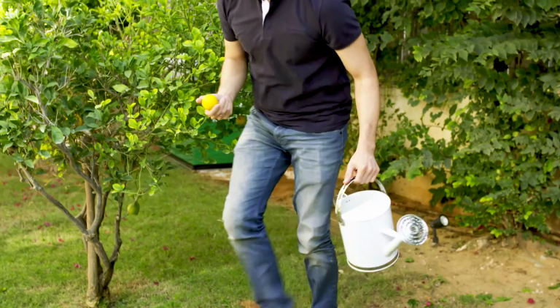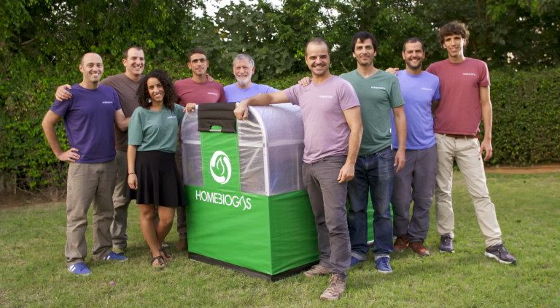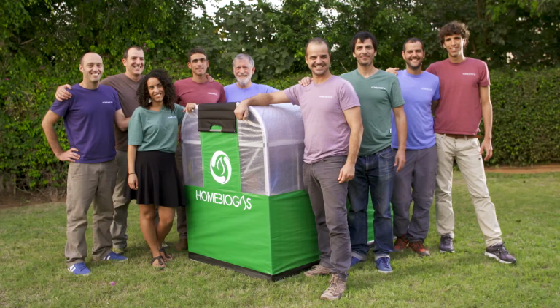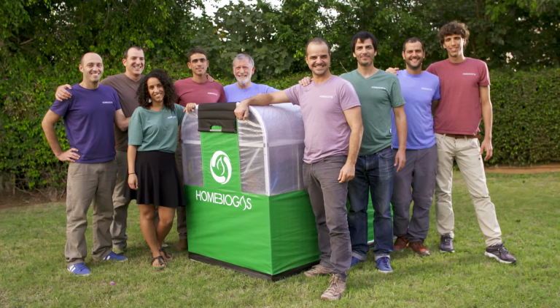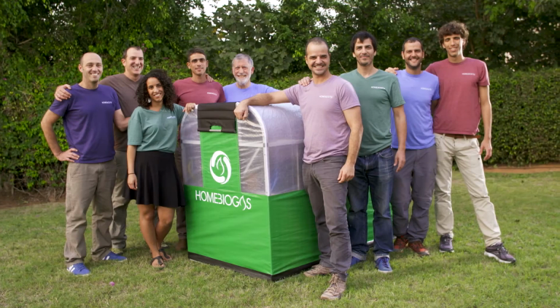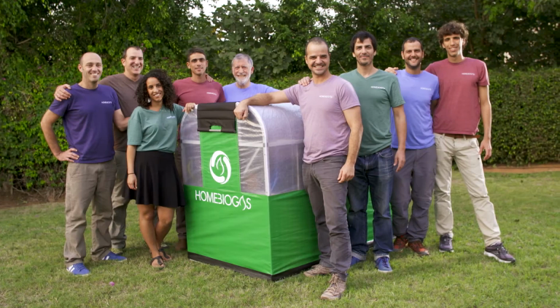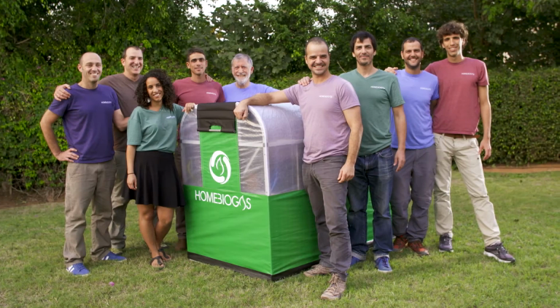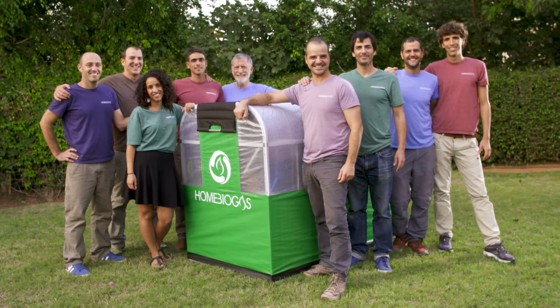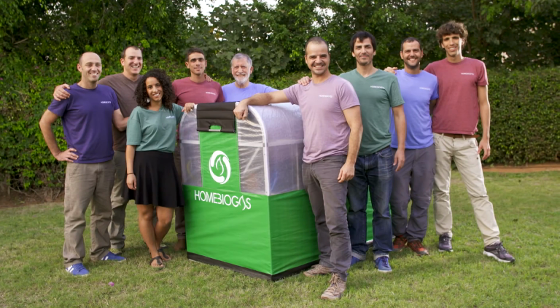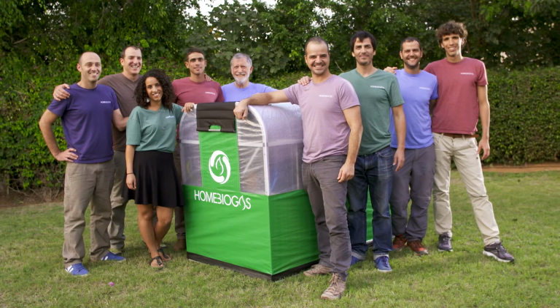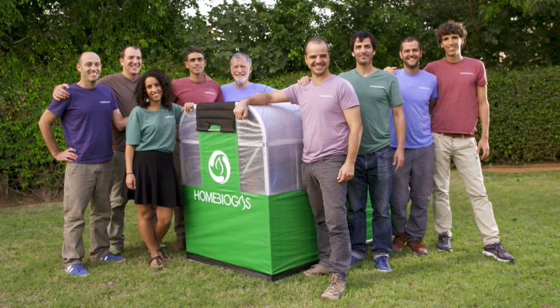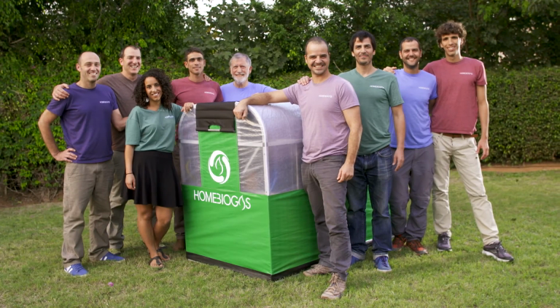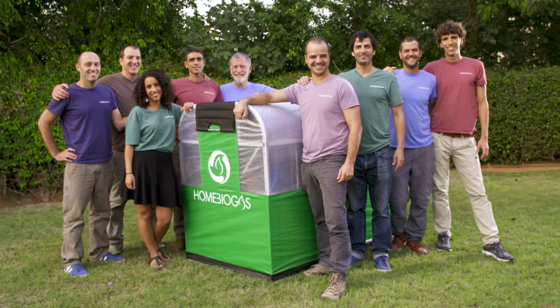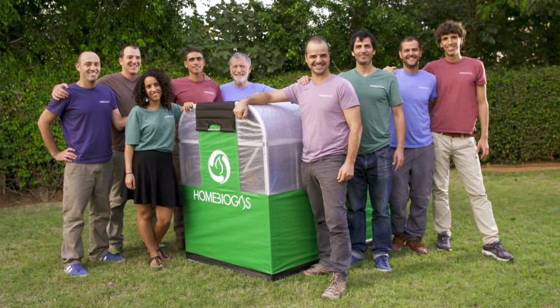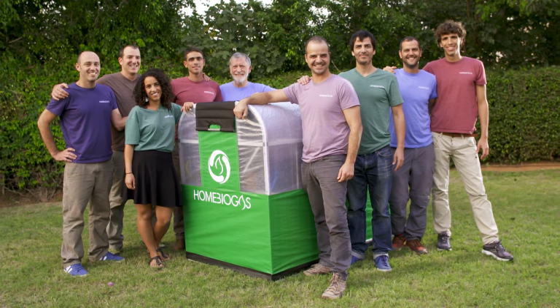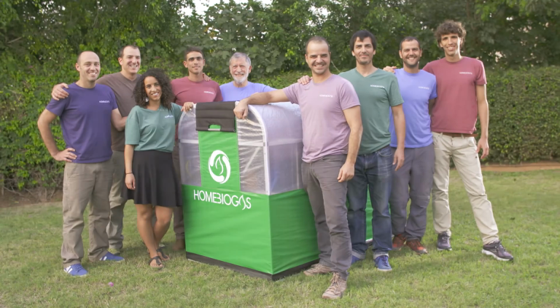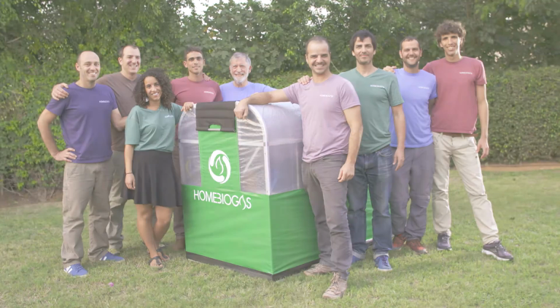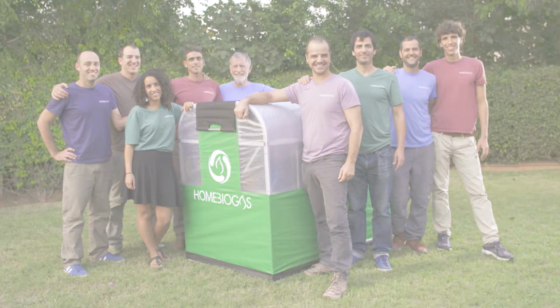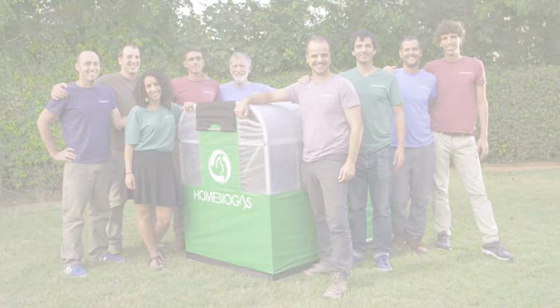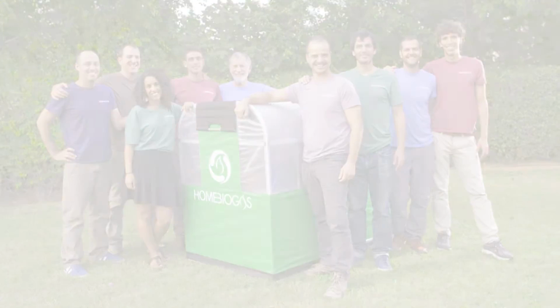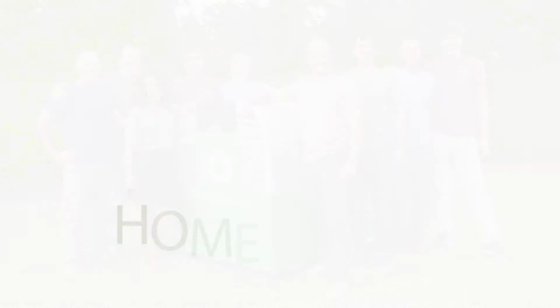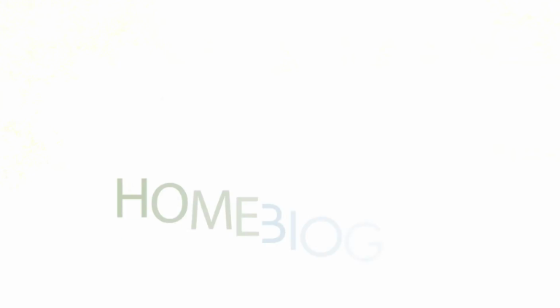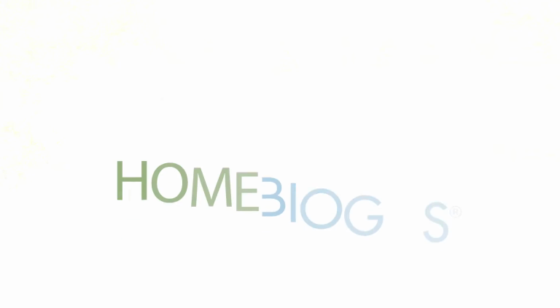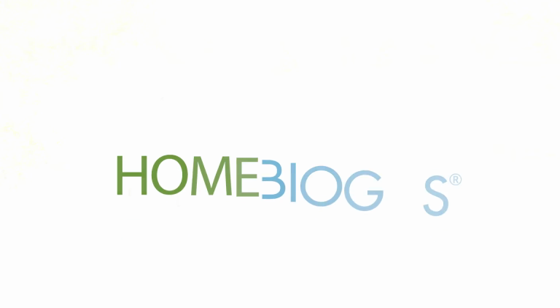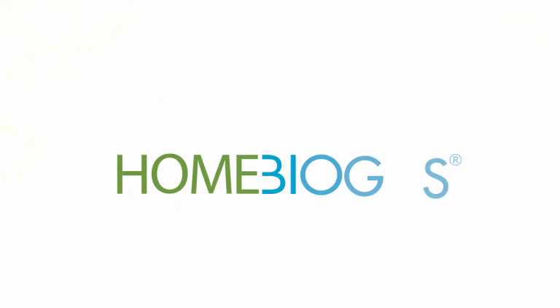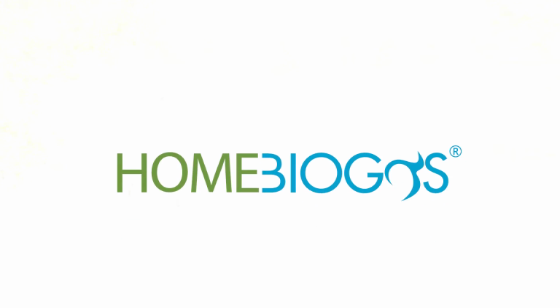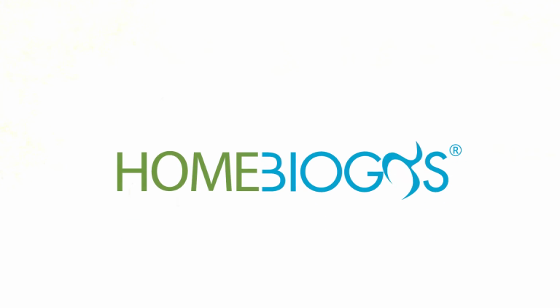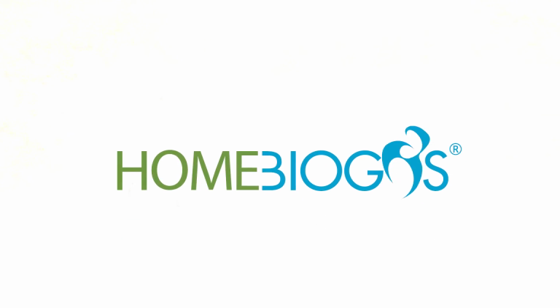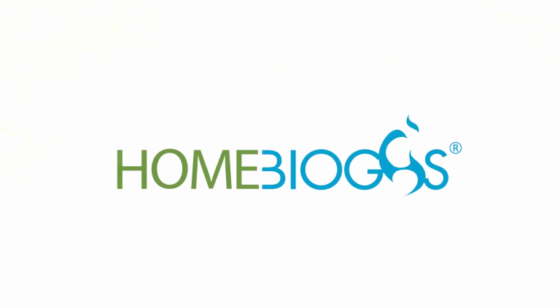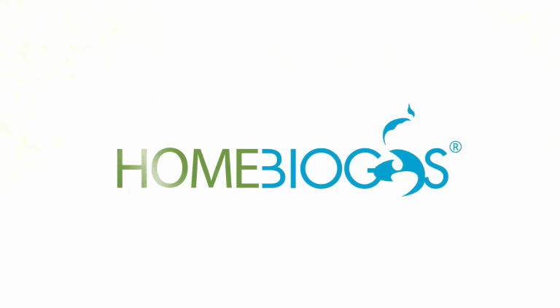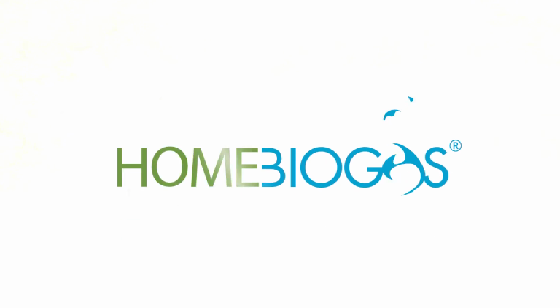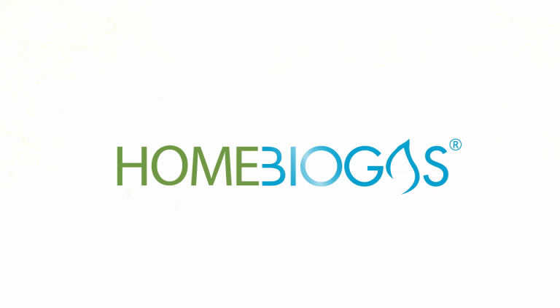Let's create a better future for our next generations.